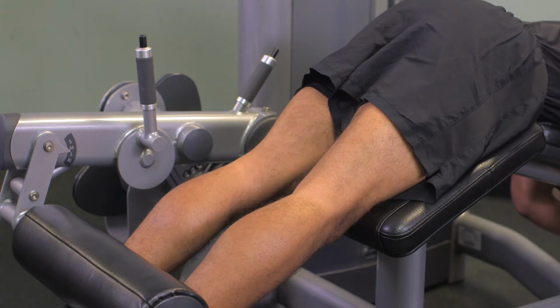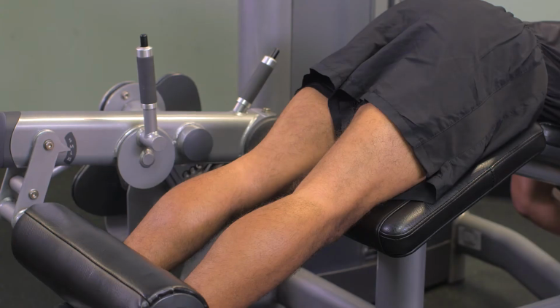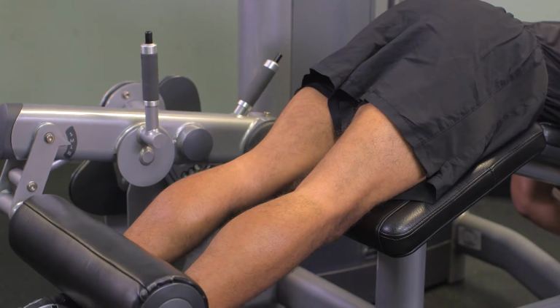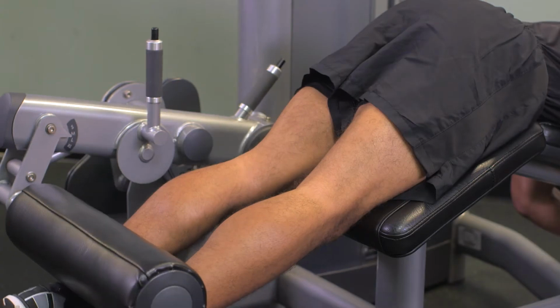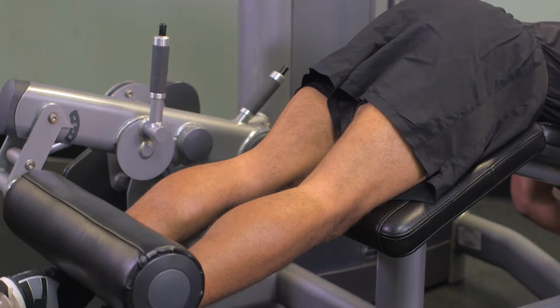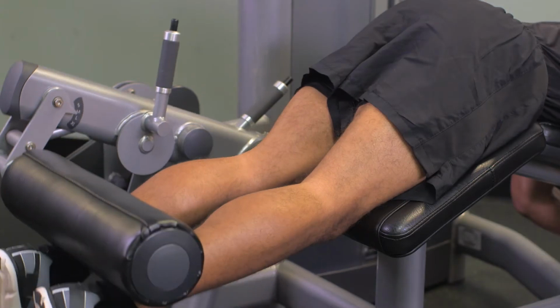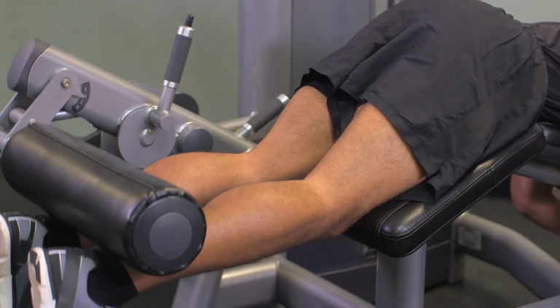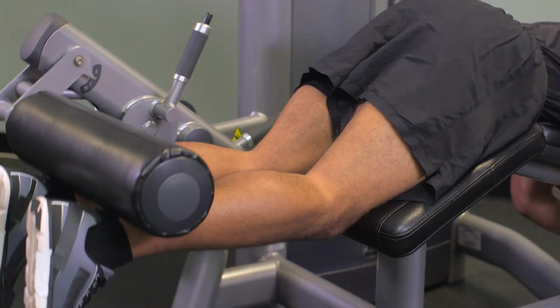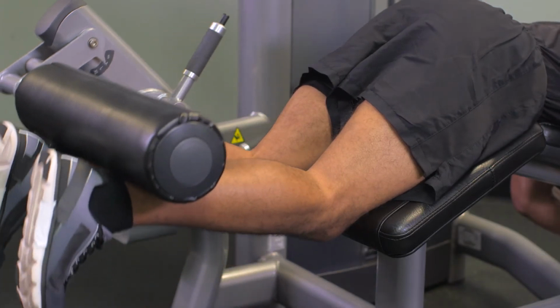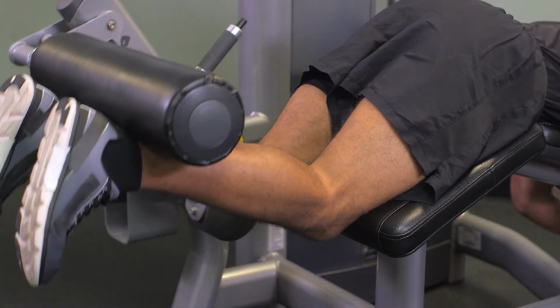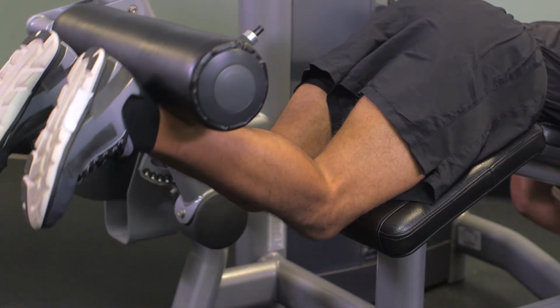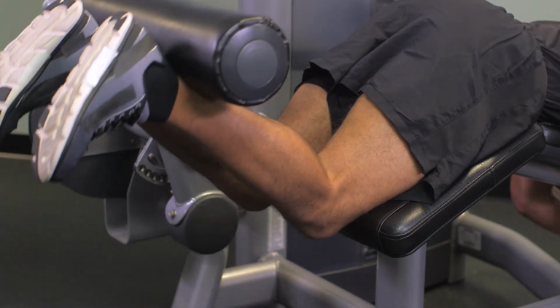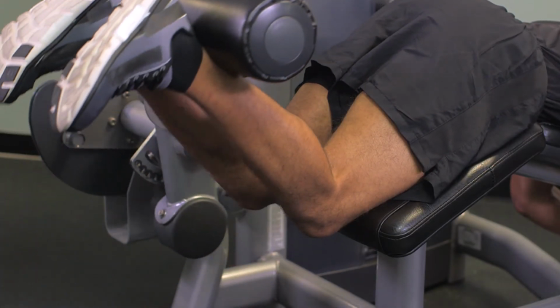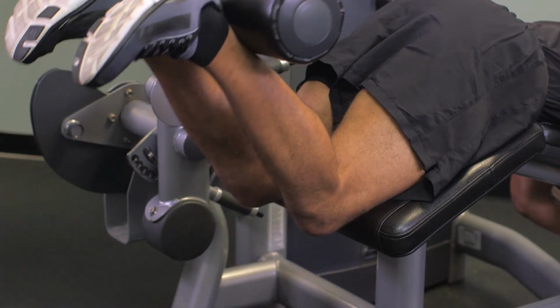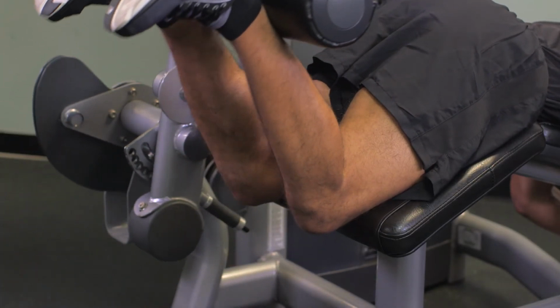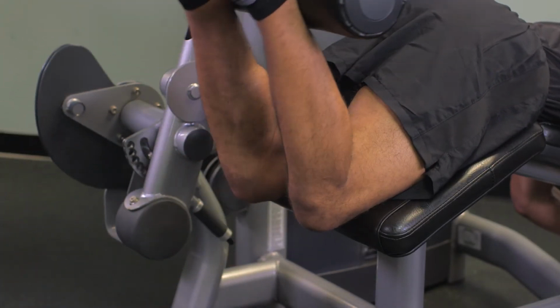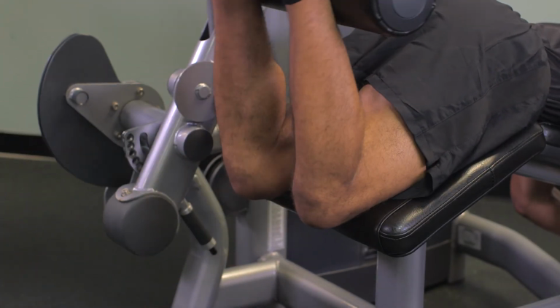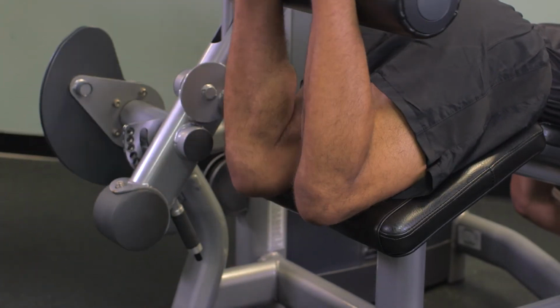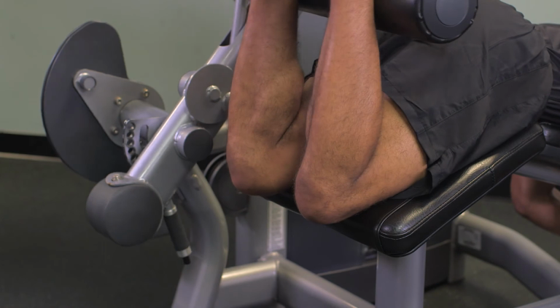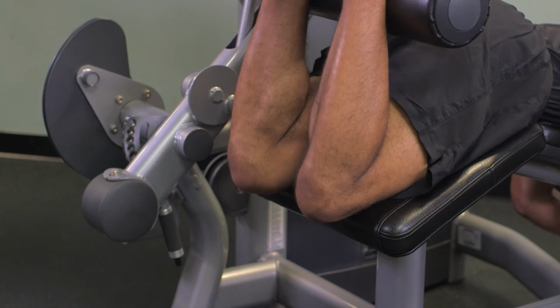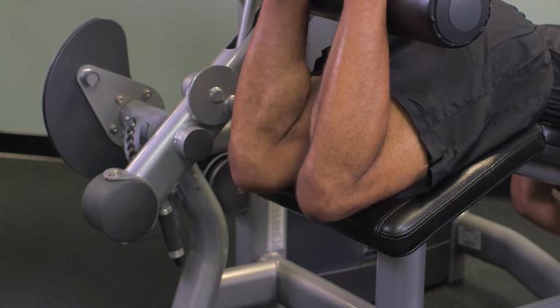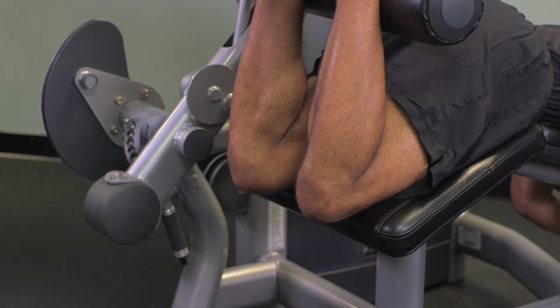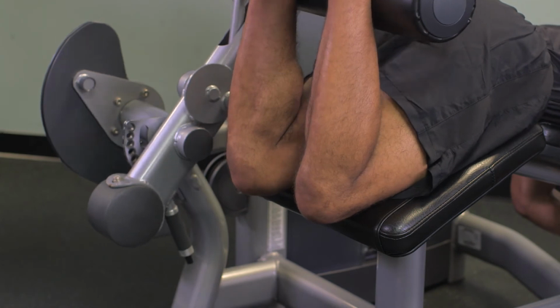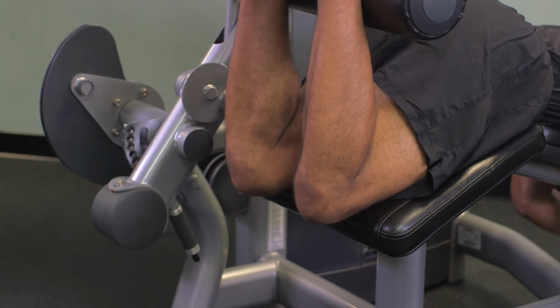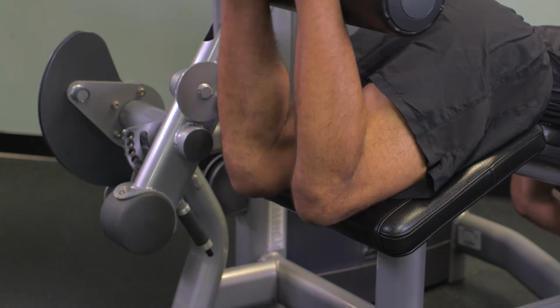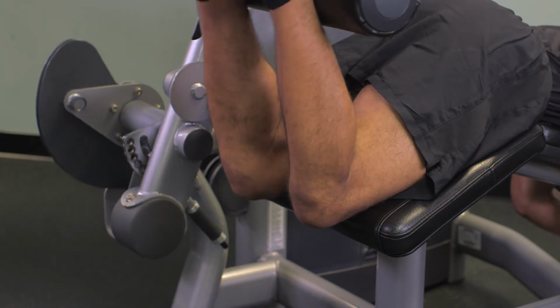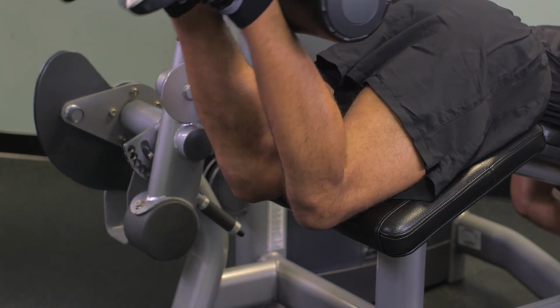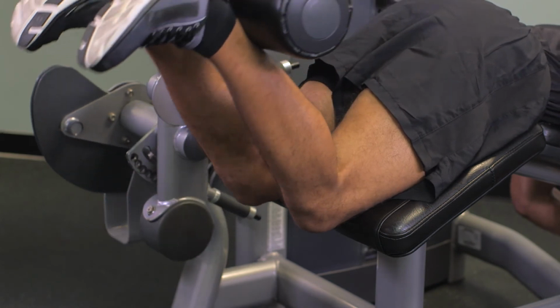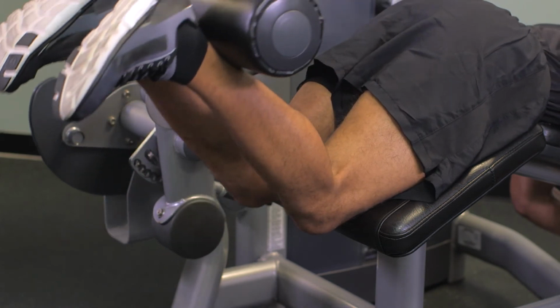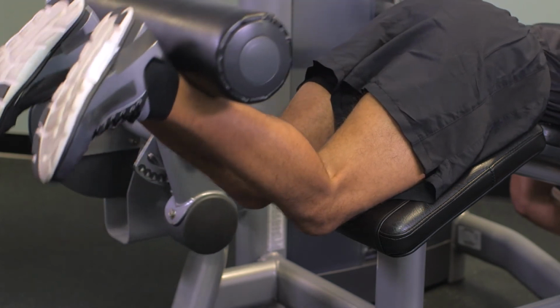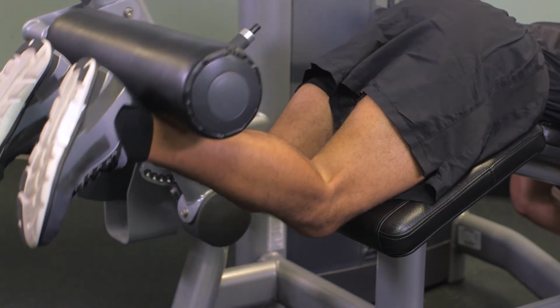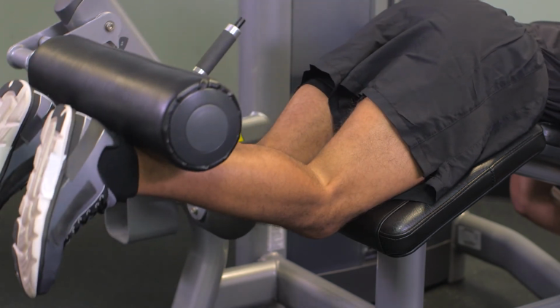Repeat this movement for the correct number of repetitions and sets required to meet the goal of the strength machine session.